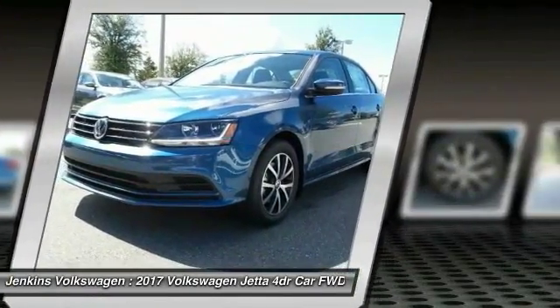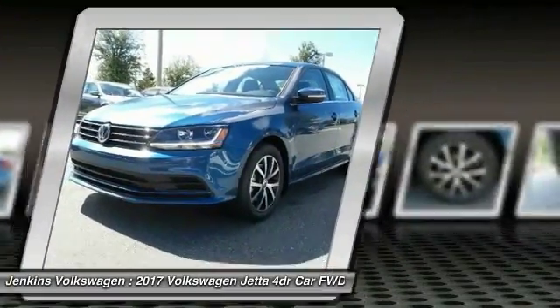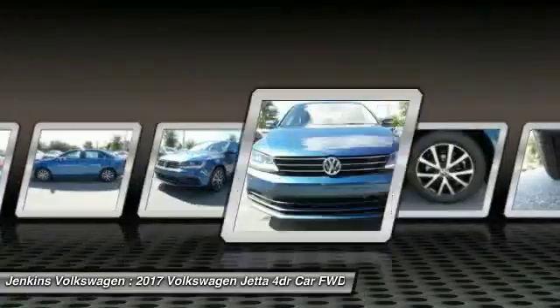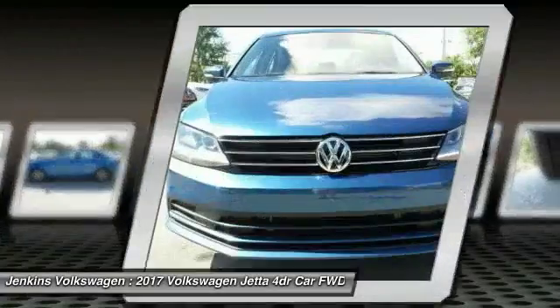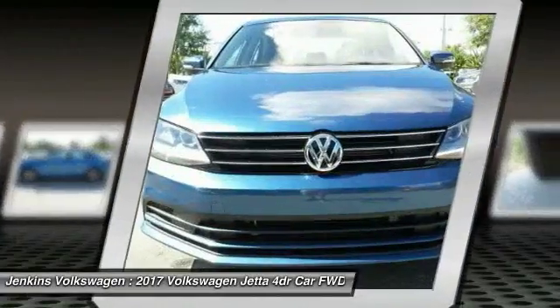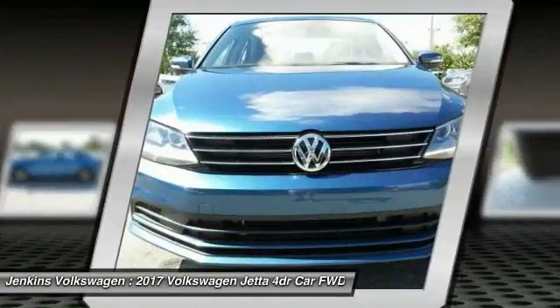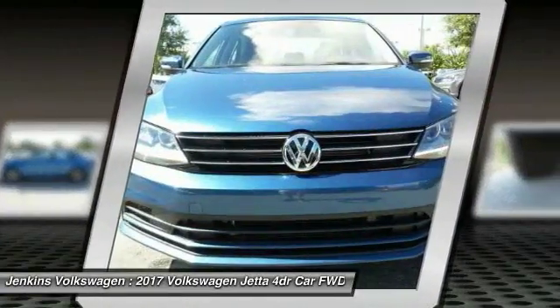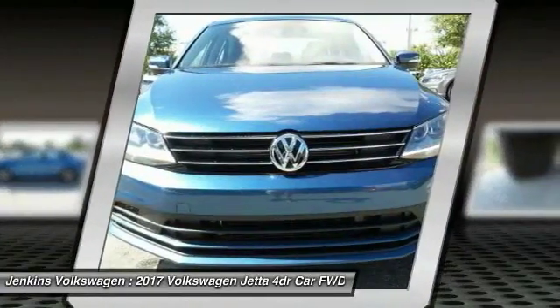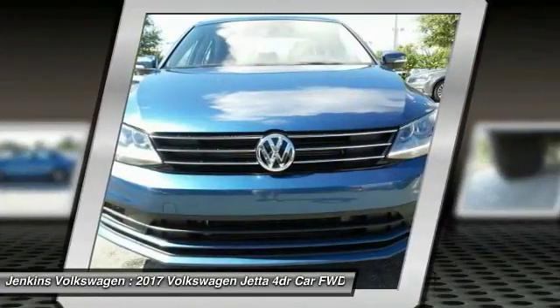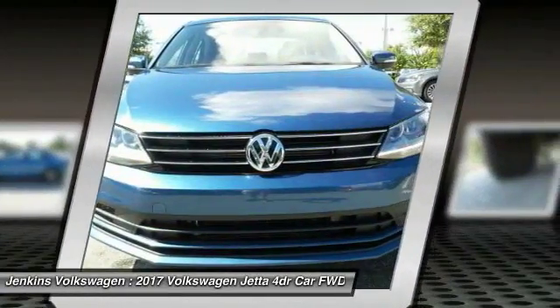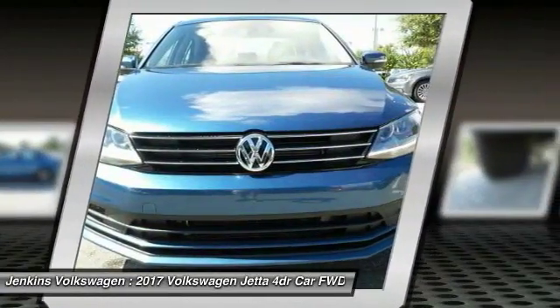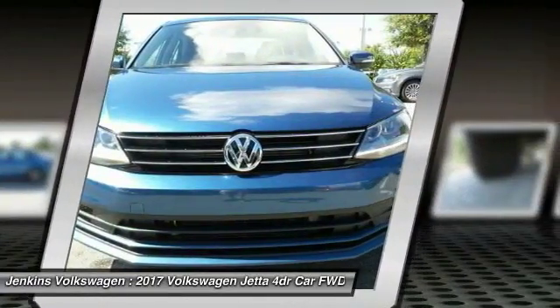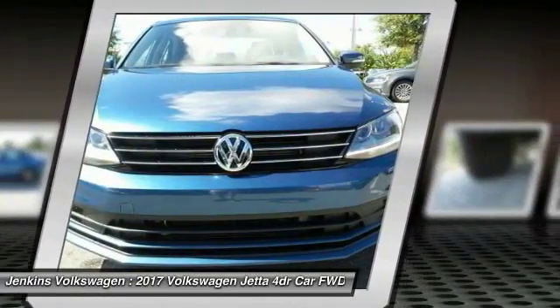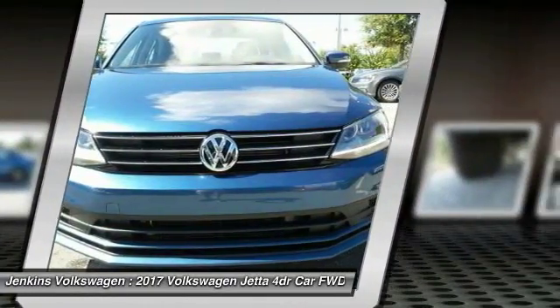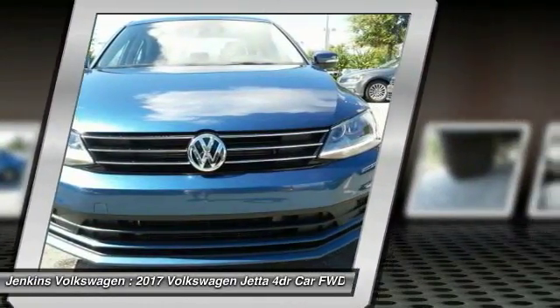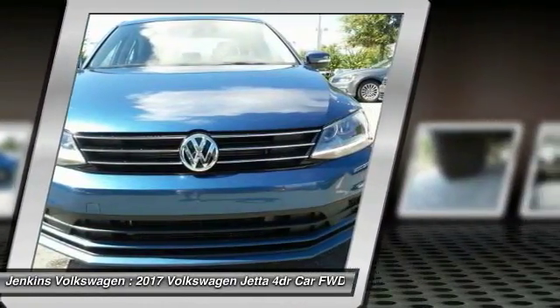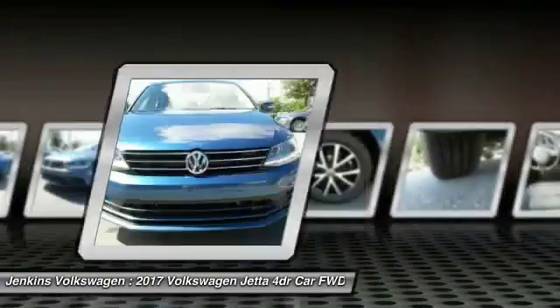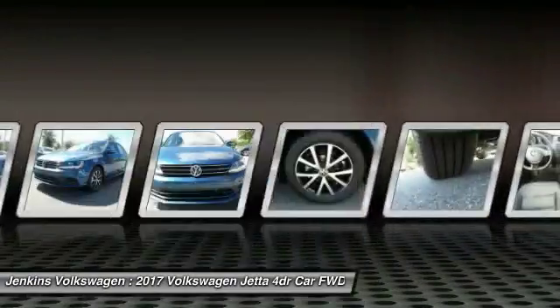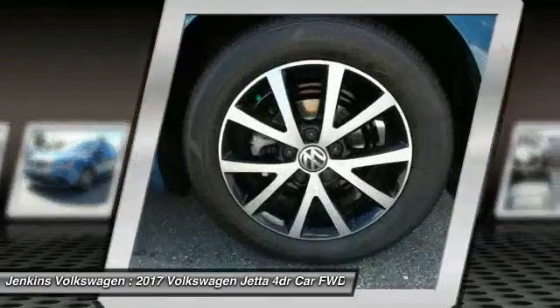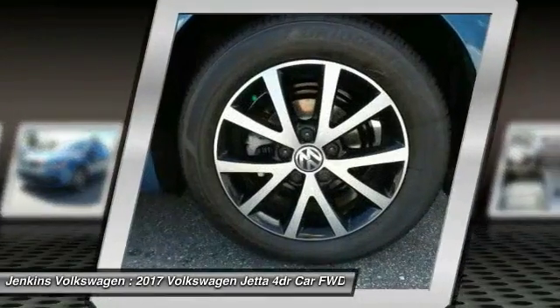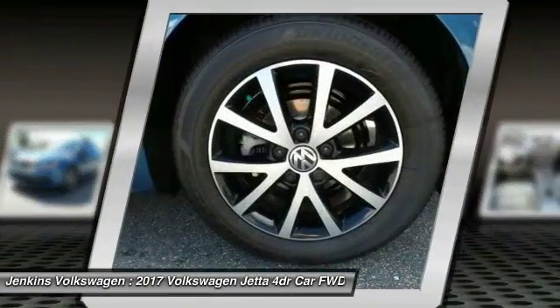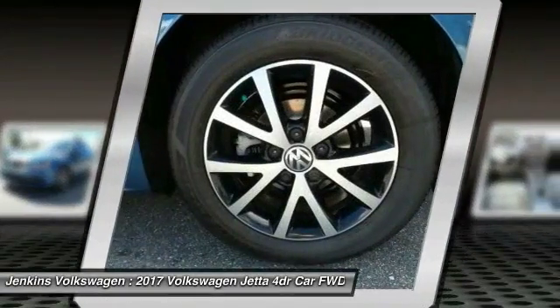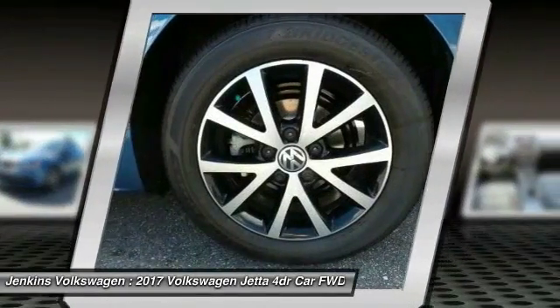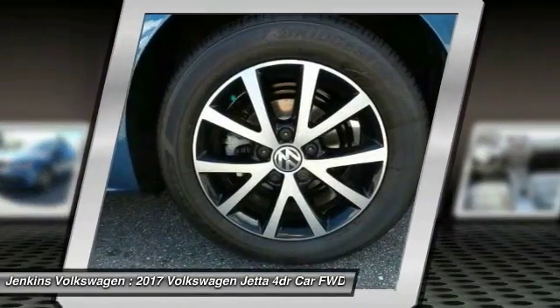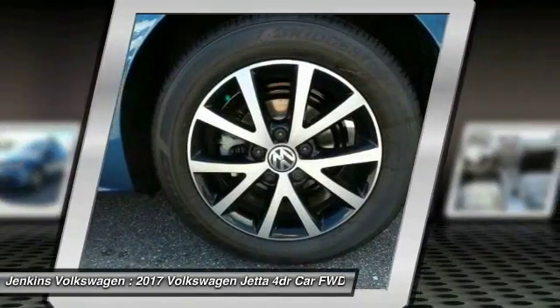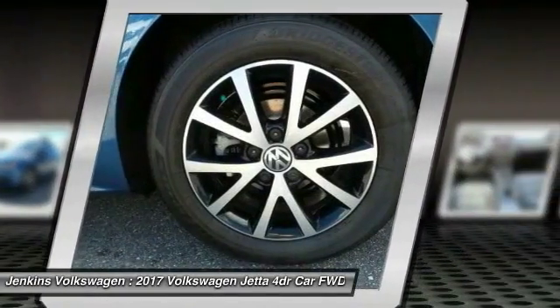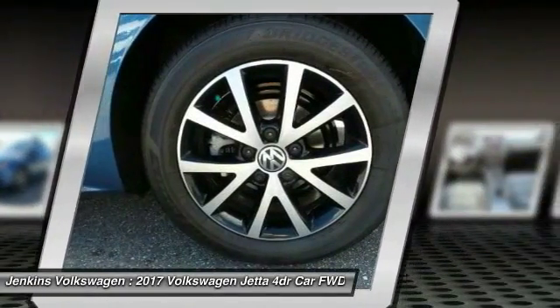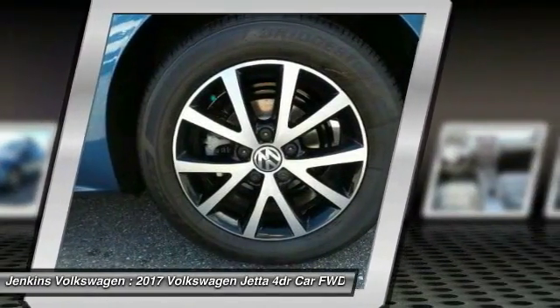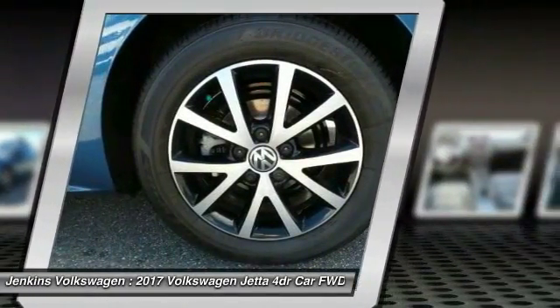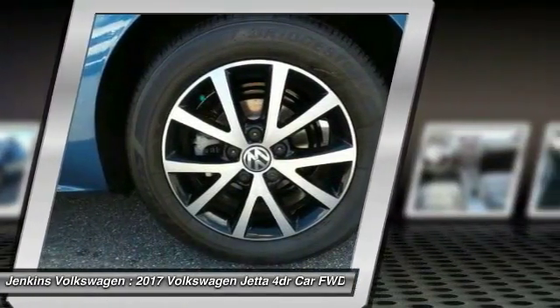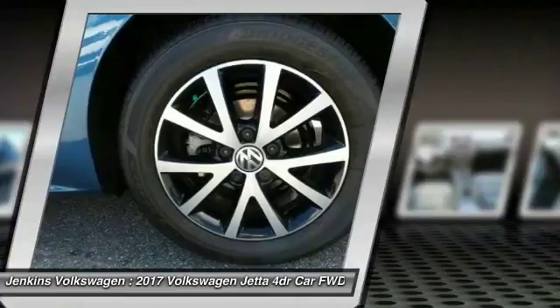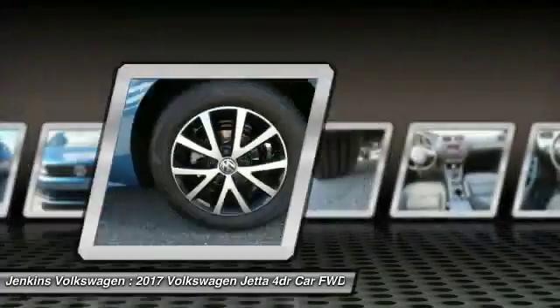Backup camera, leather wrapped steering wheel, moonroof, Bluetooth, and adjustable steering wheel.